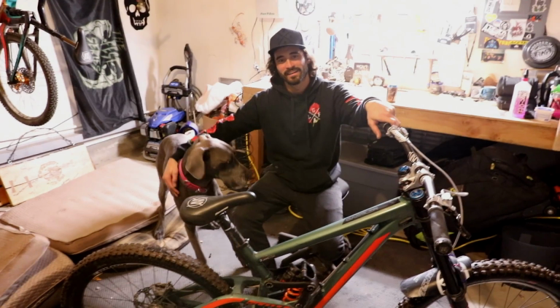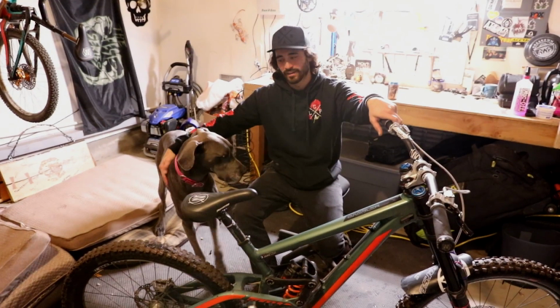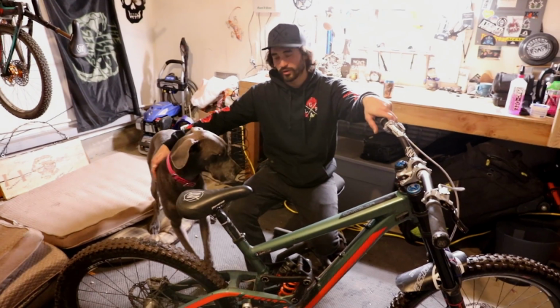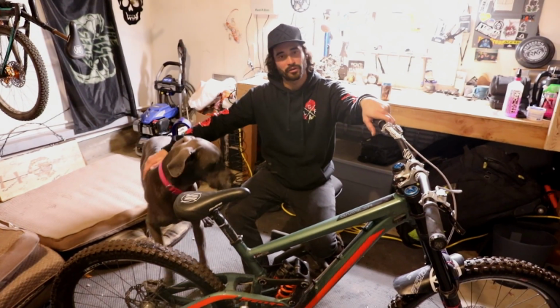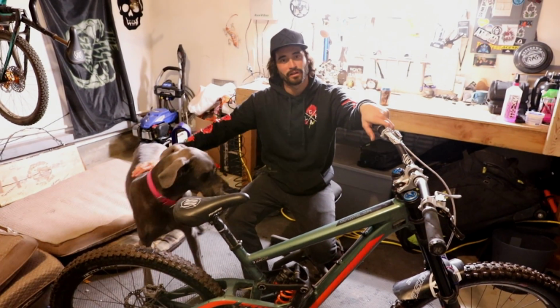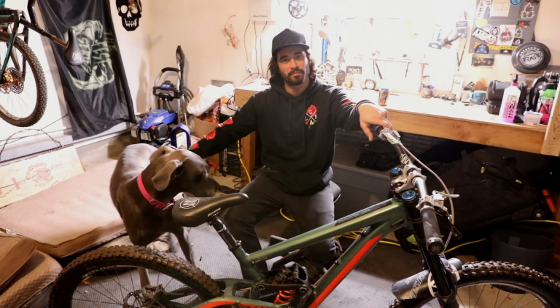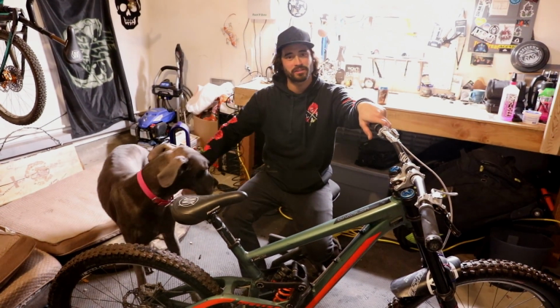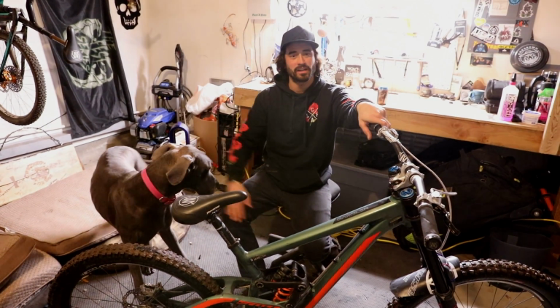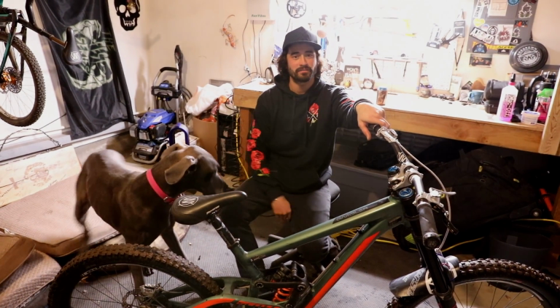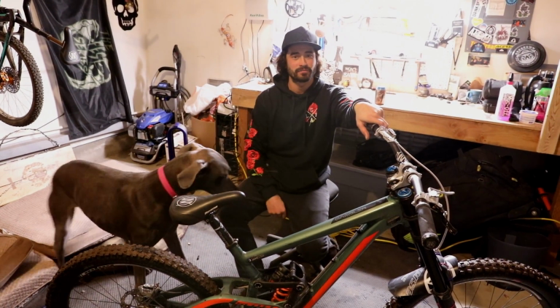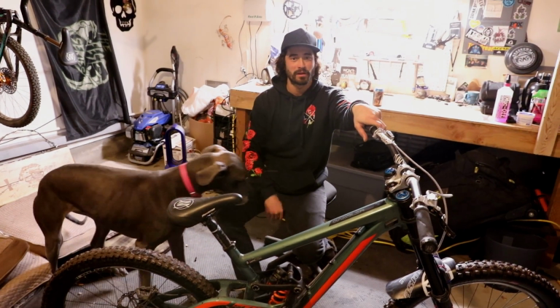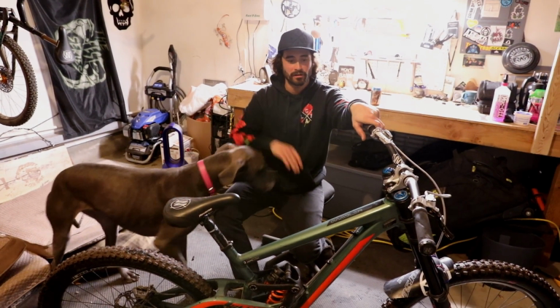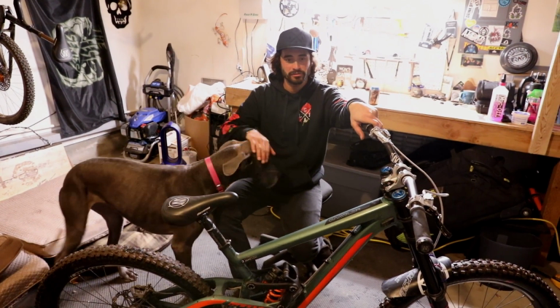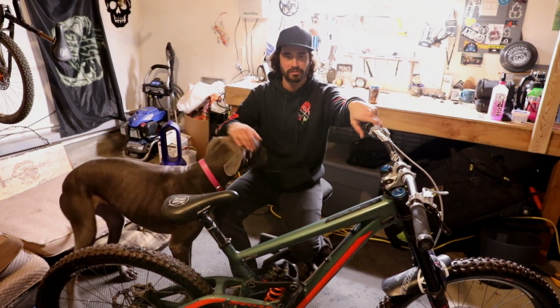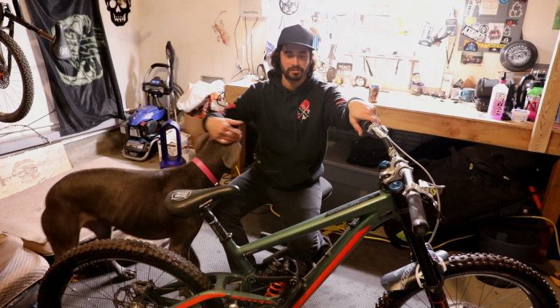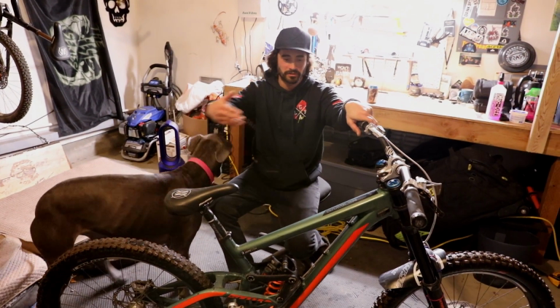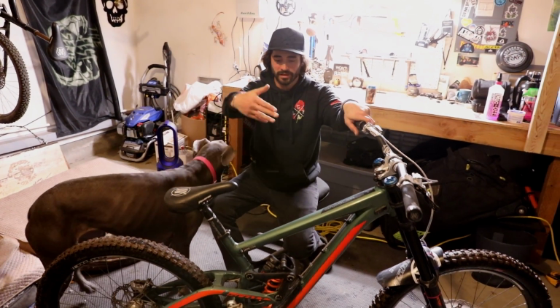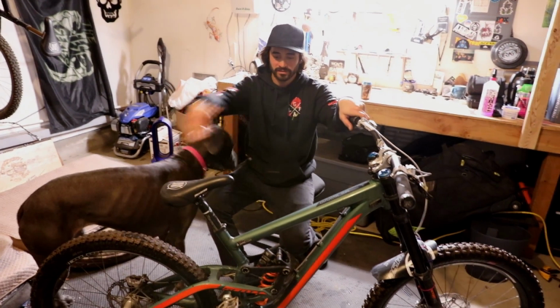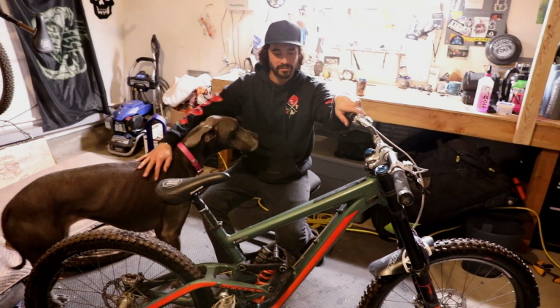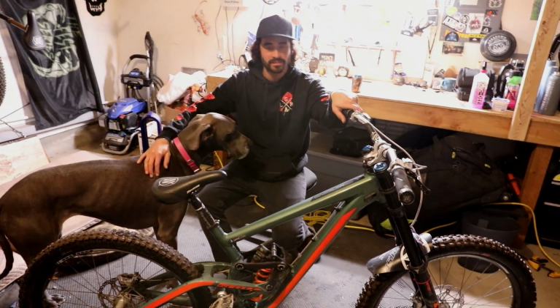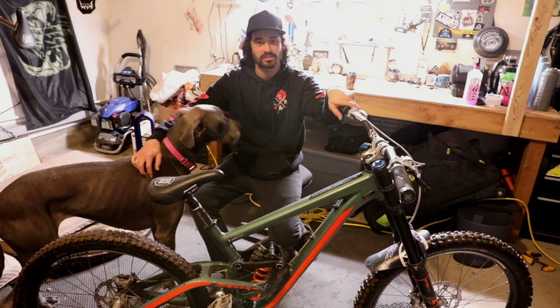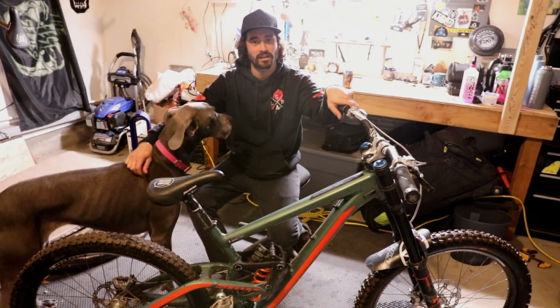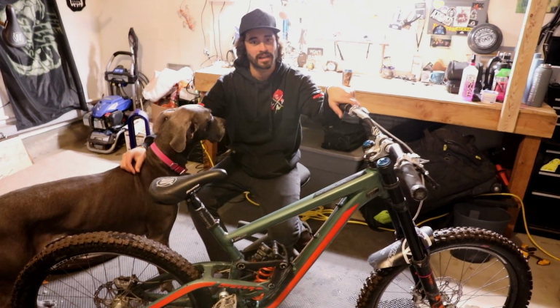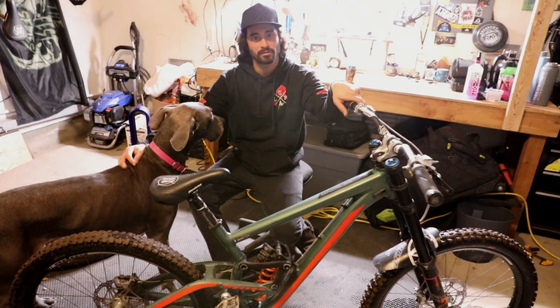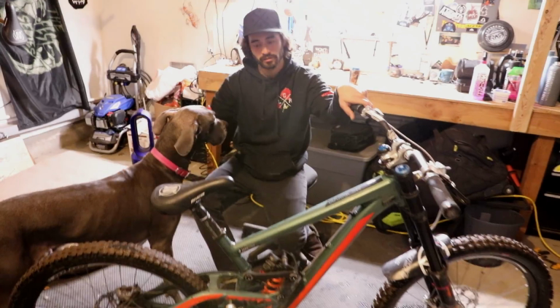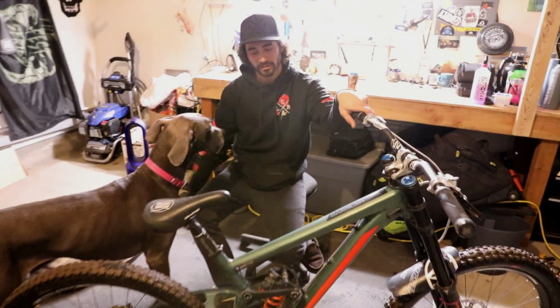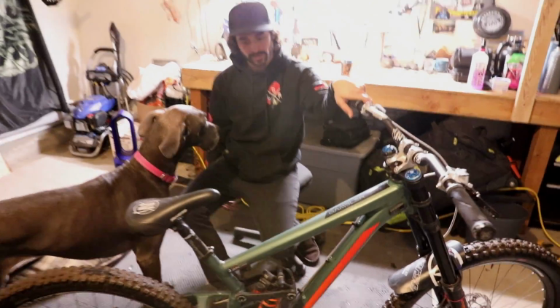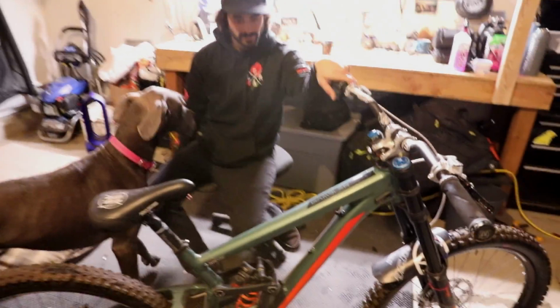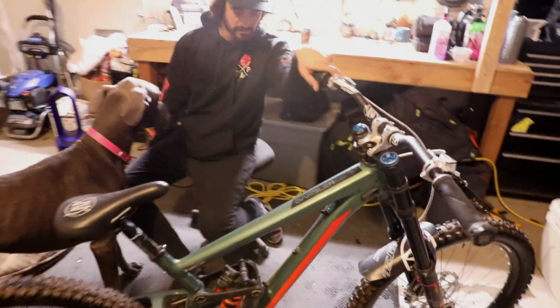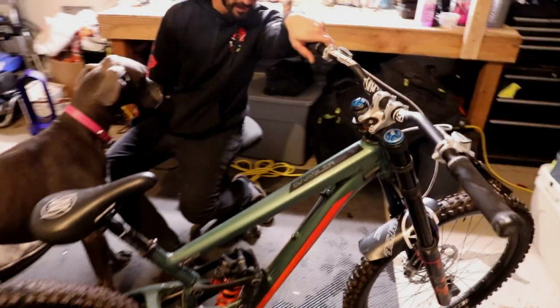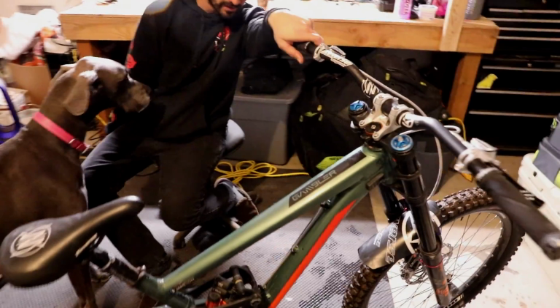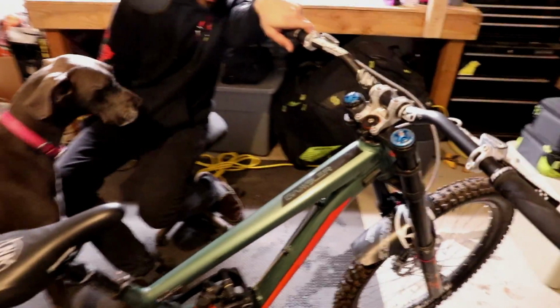Here we are doing a bike check in my garage. This is my 2019 Scott Gambler 710.